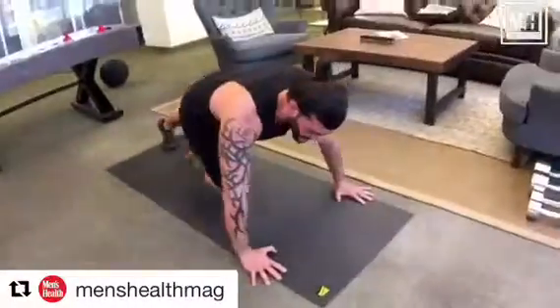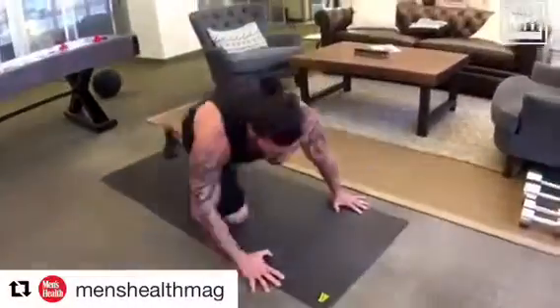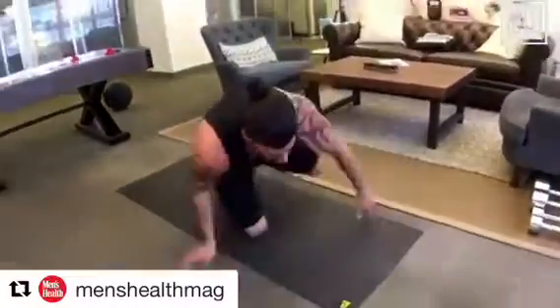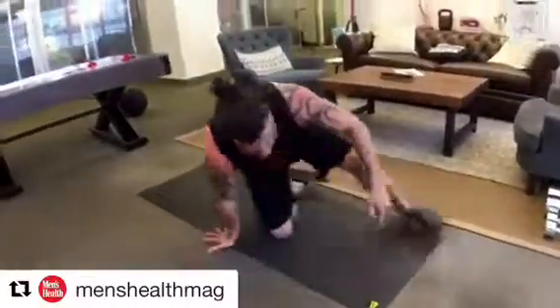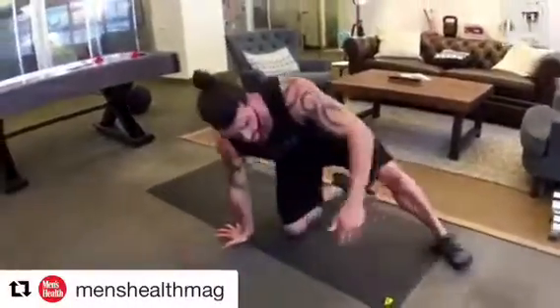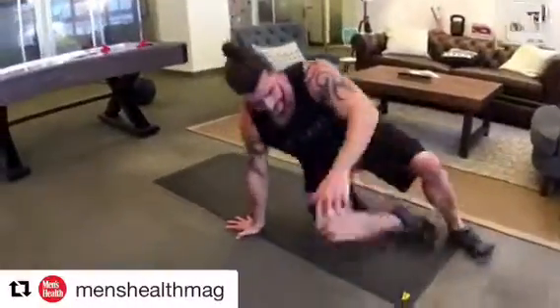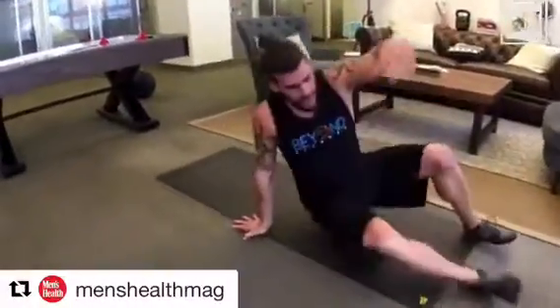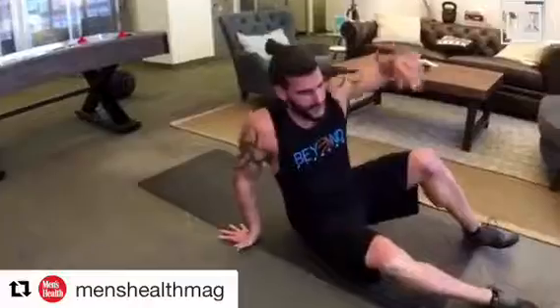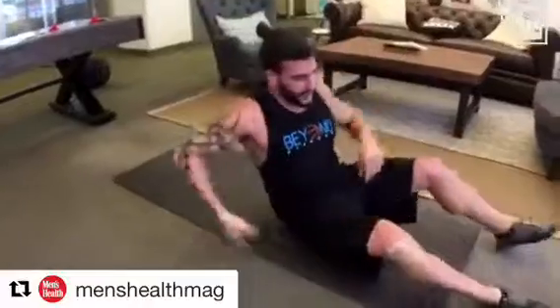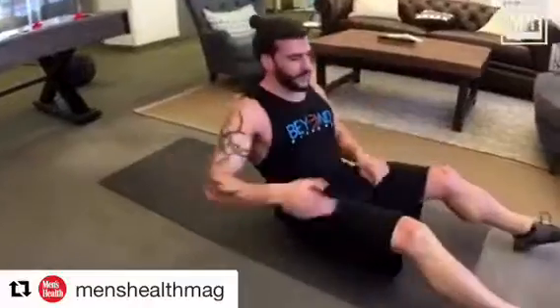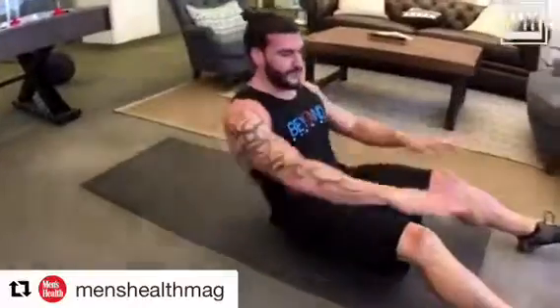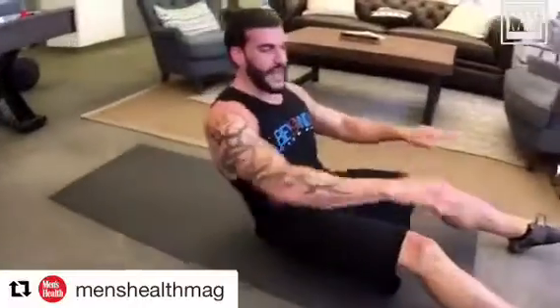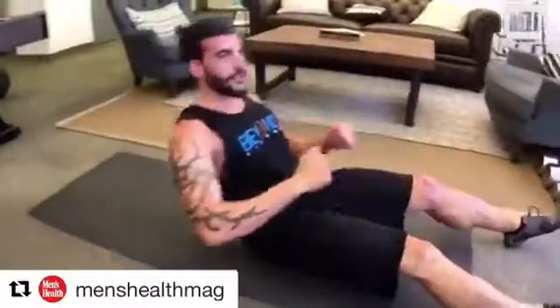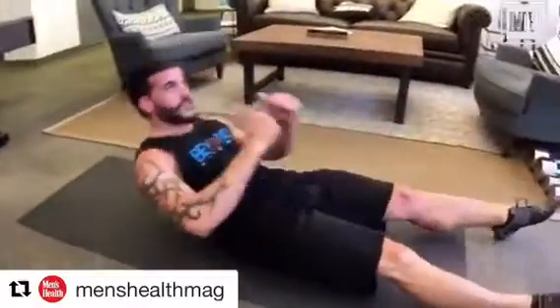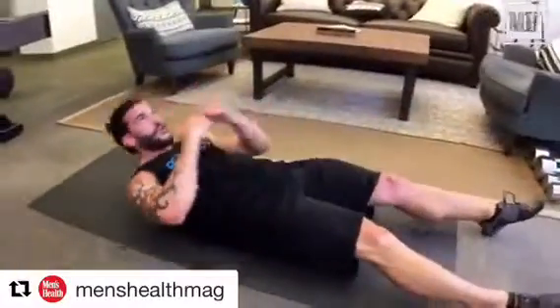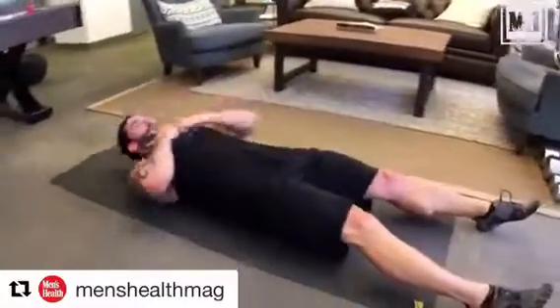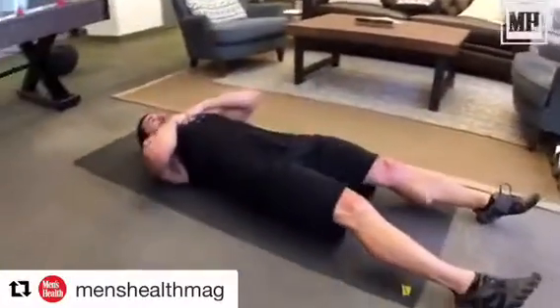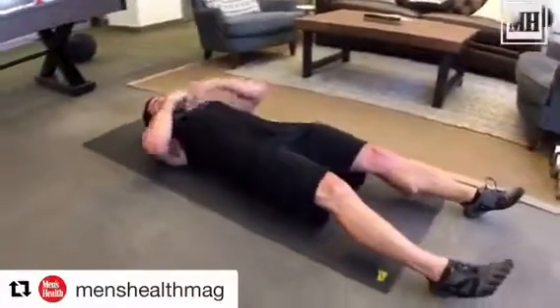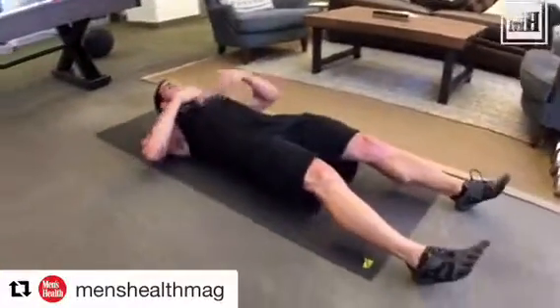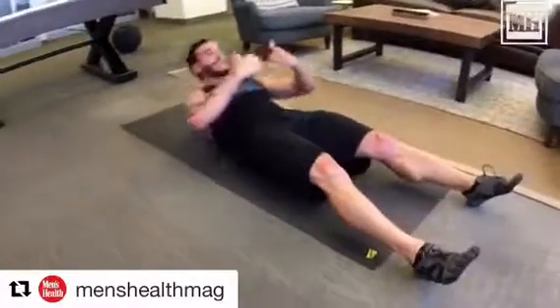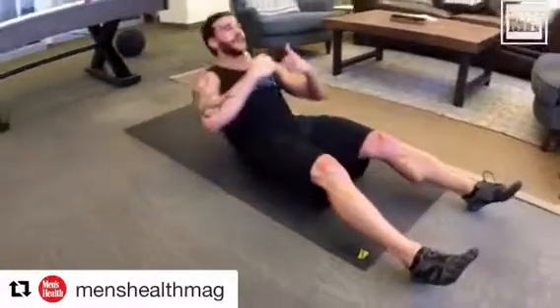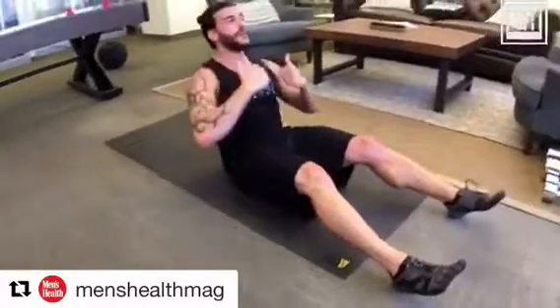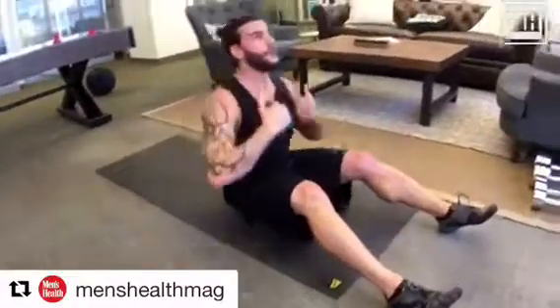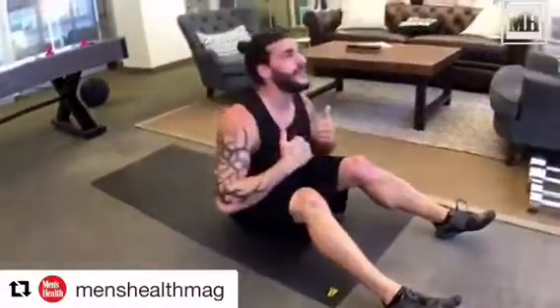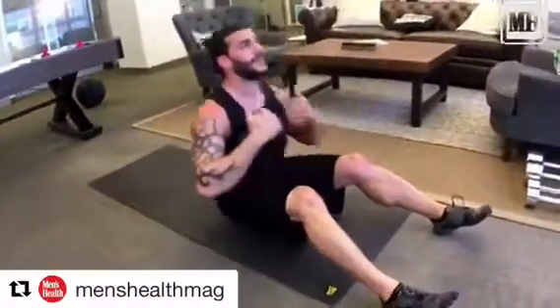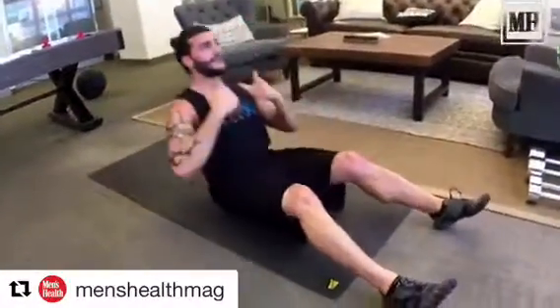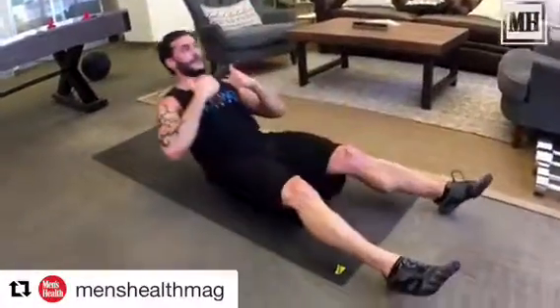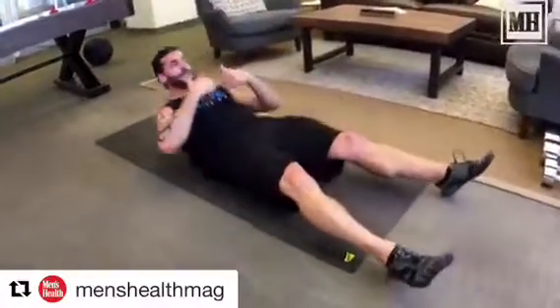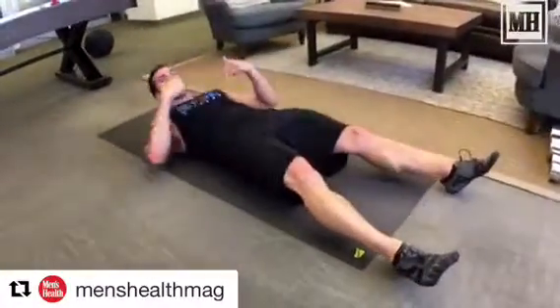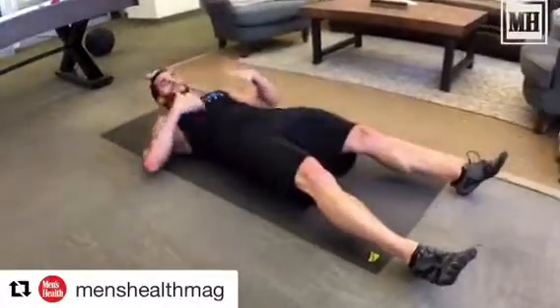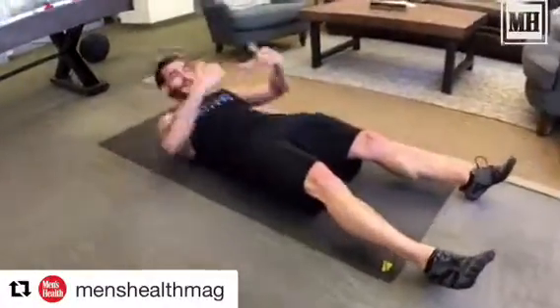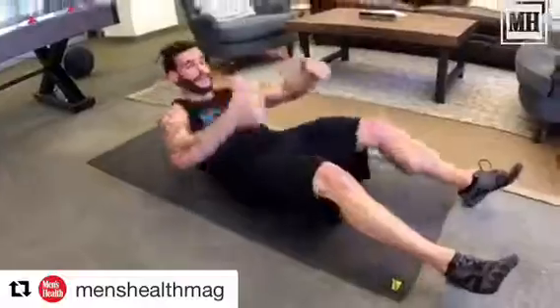Next, you're going to do a sit-up. Feet outstretched all the way down. Exhale up, inhale down. Make sure you're using your abs.